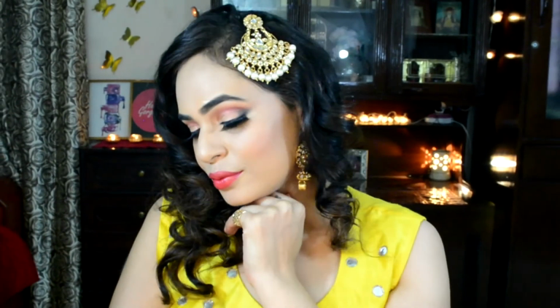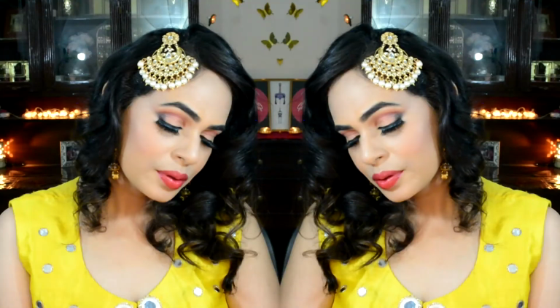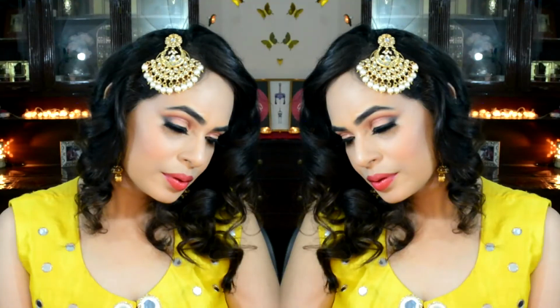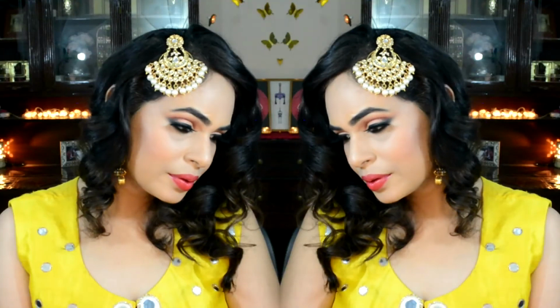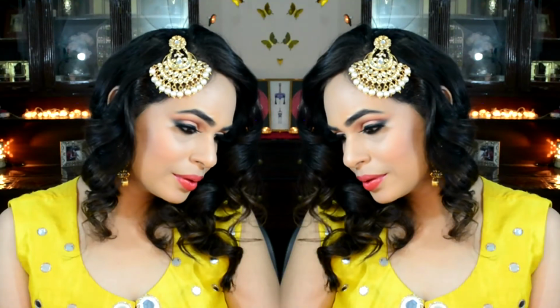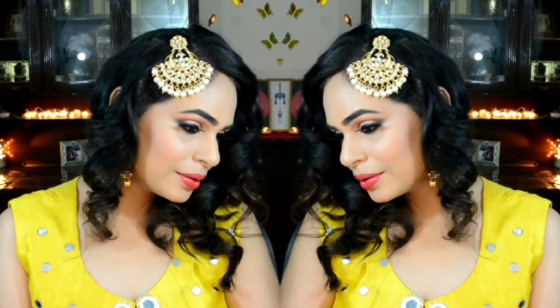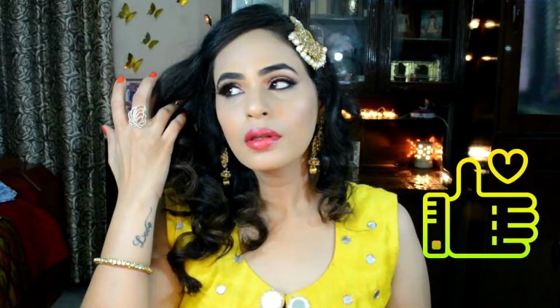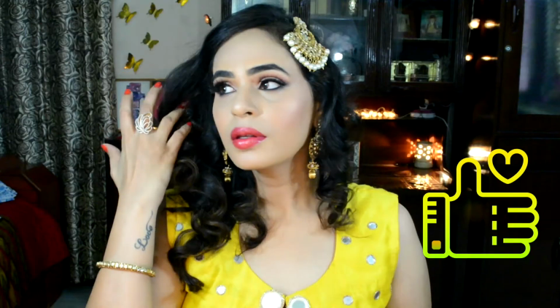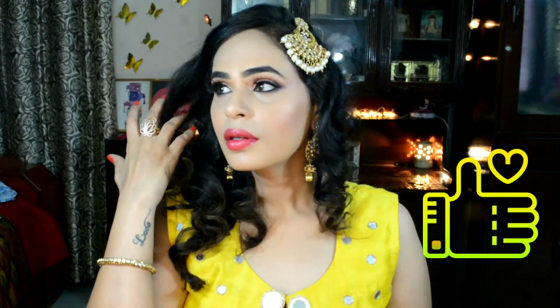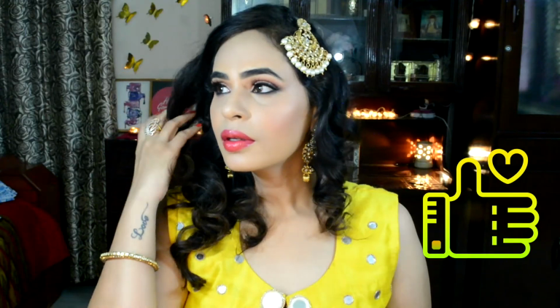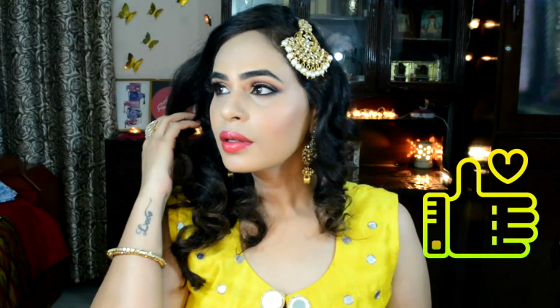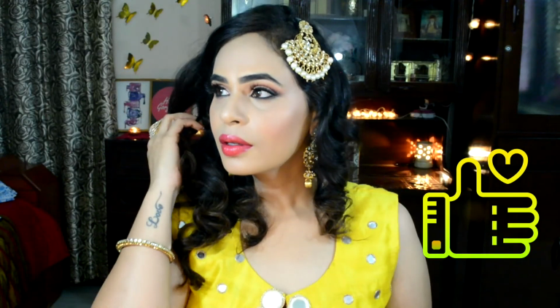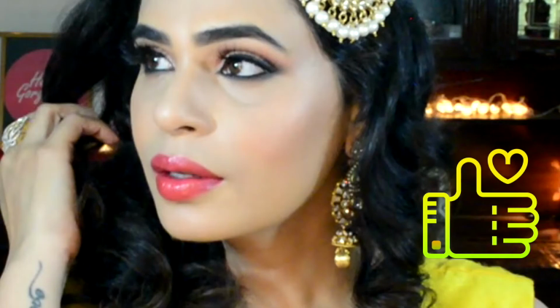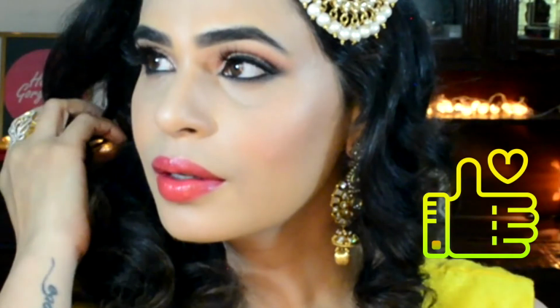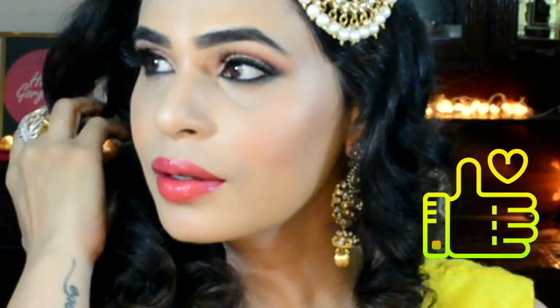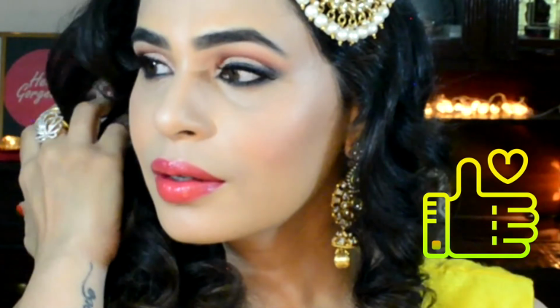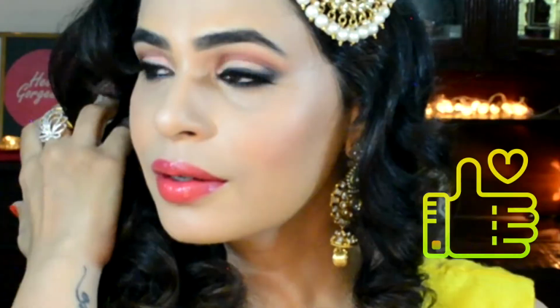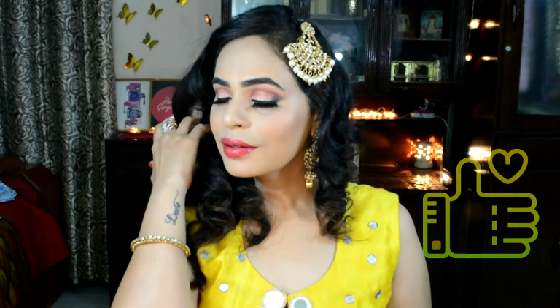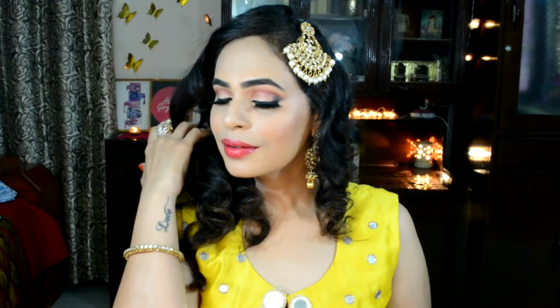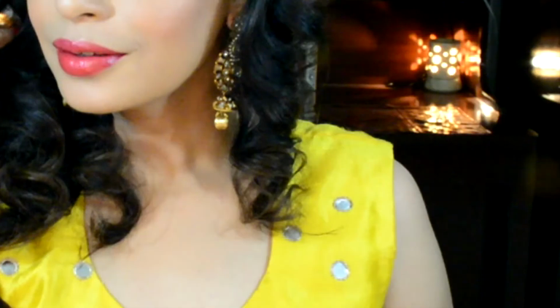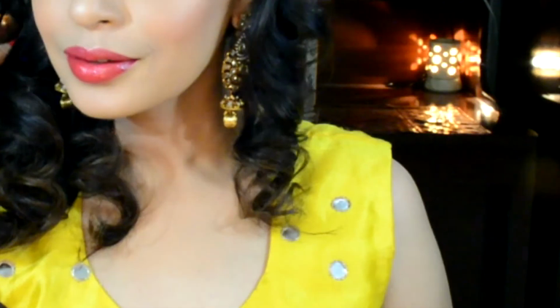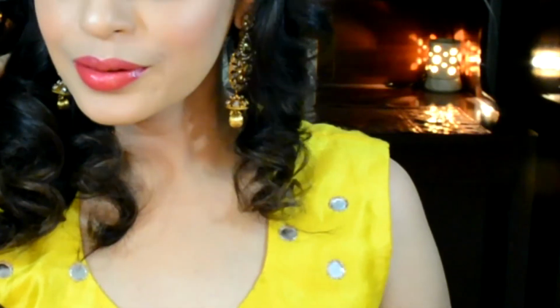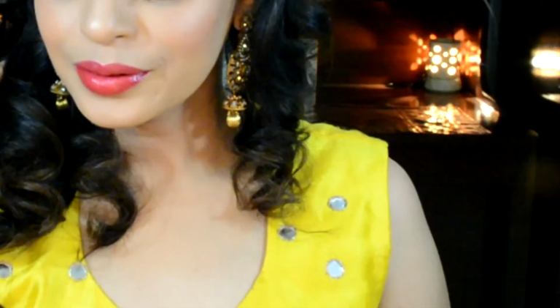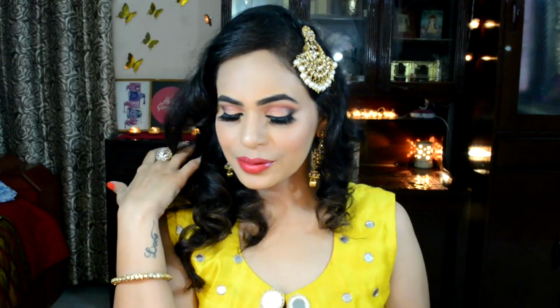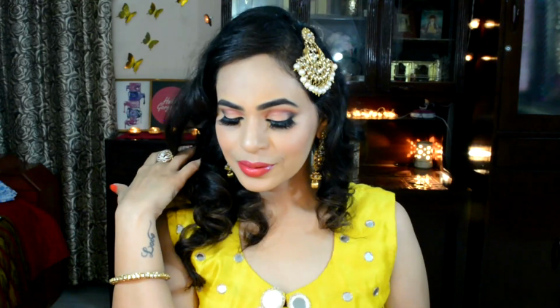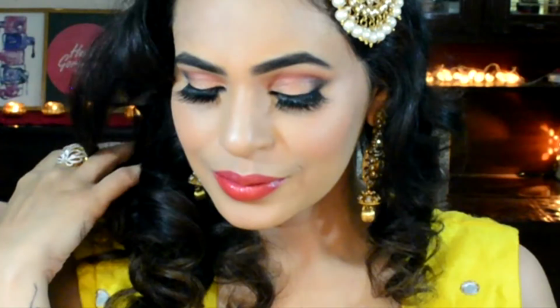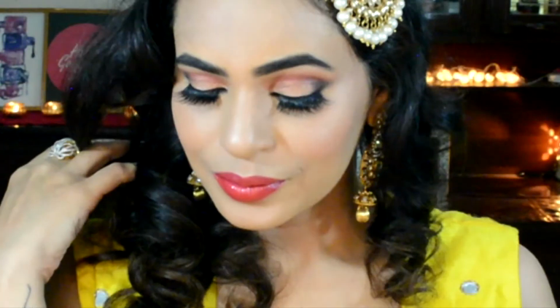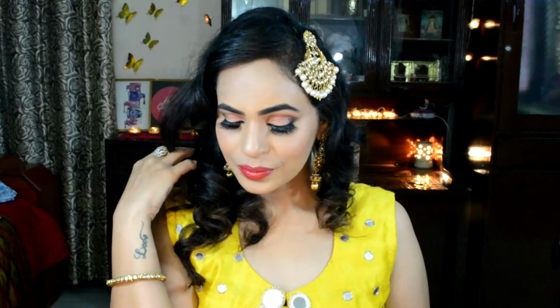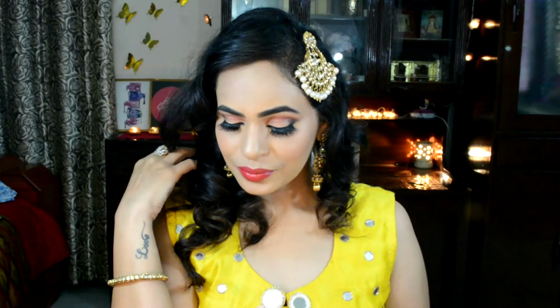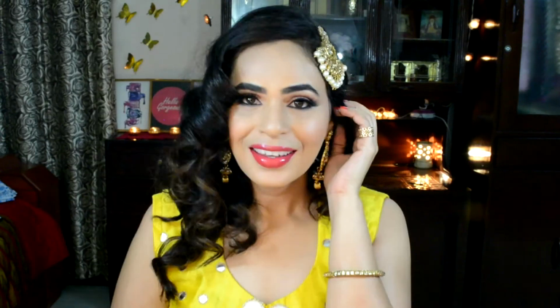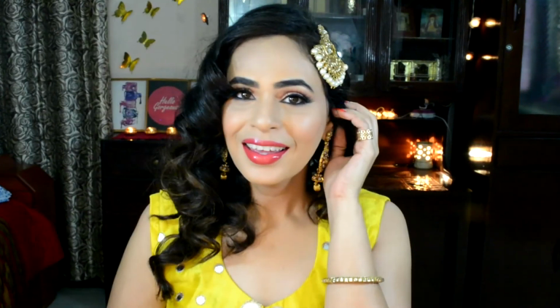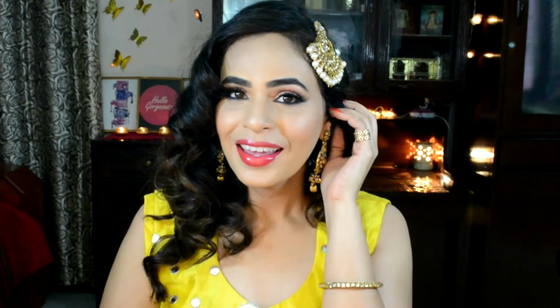I hope you'll like it, girls! If you like it don't forget to give this video a huge thumbs up. Thank you so much for watching, bye!